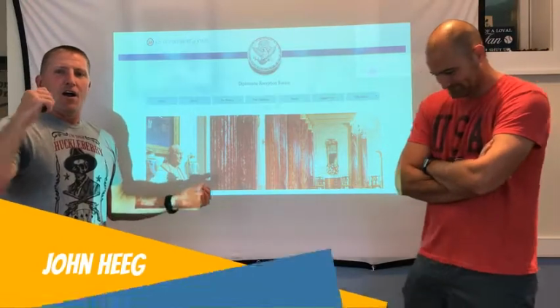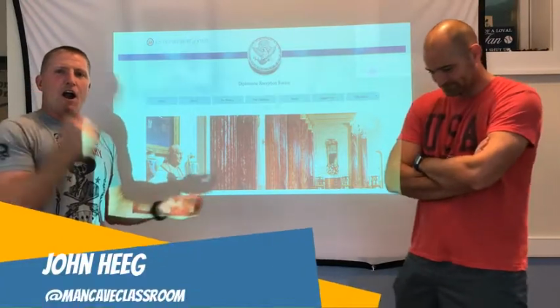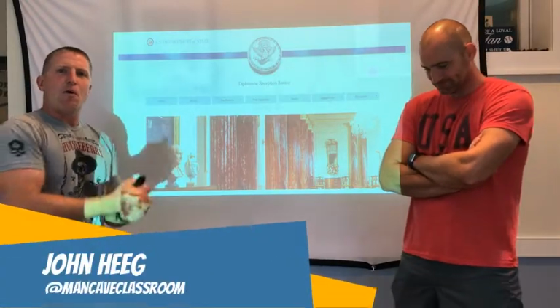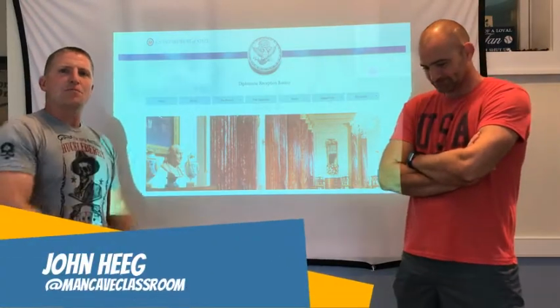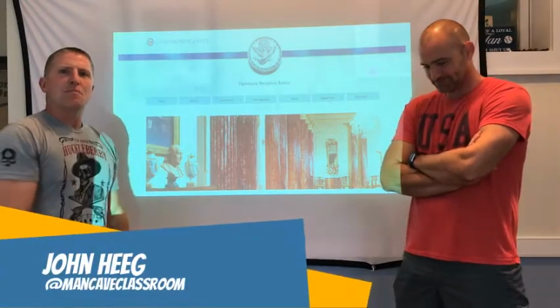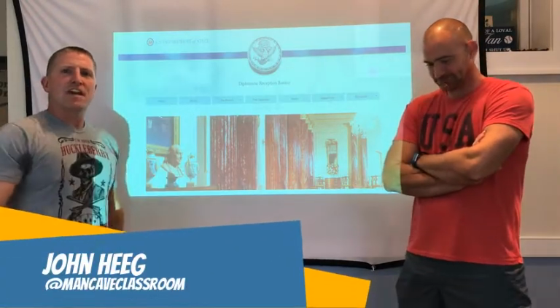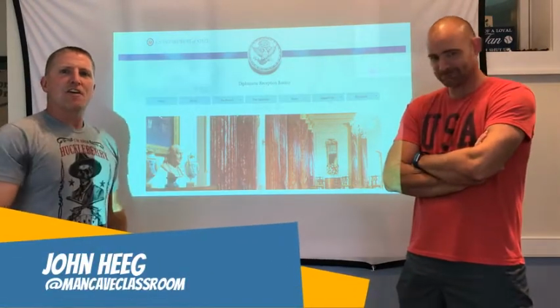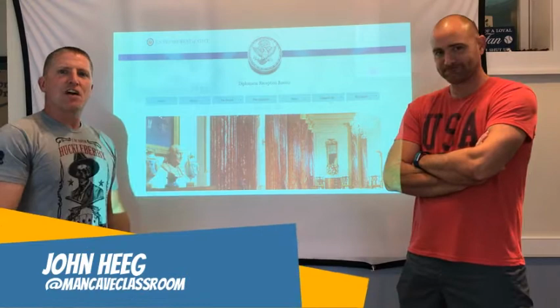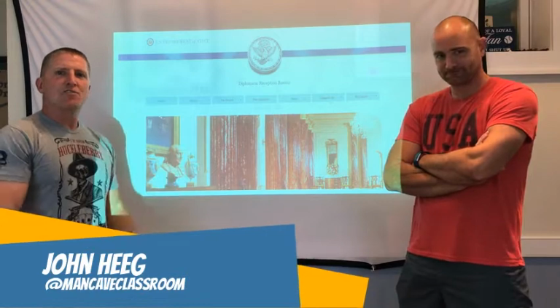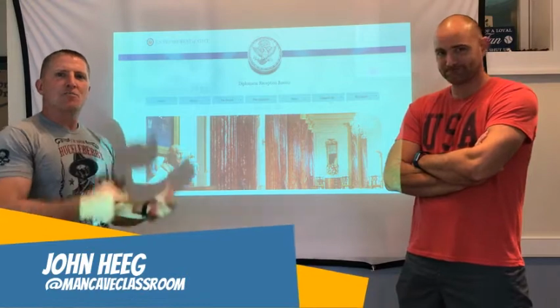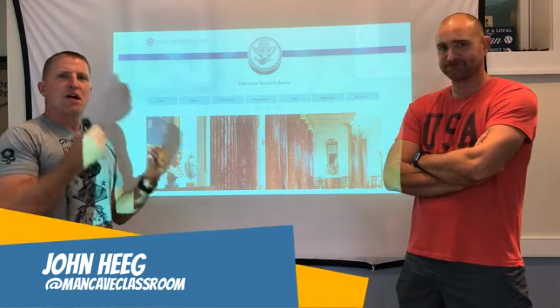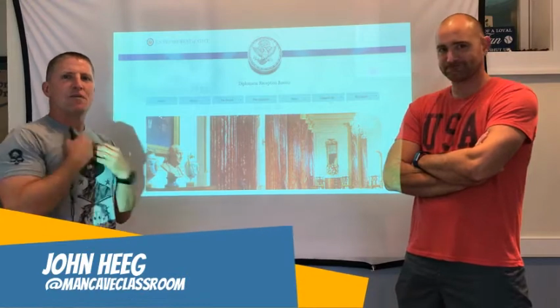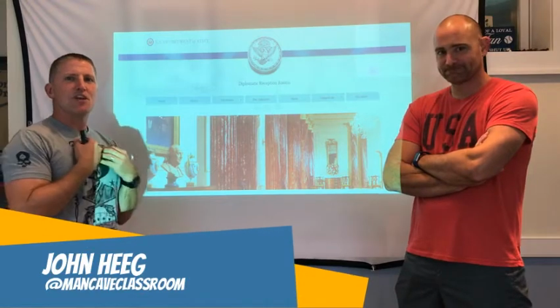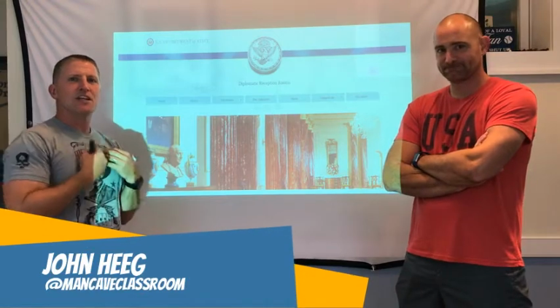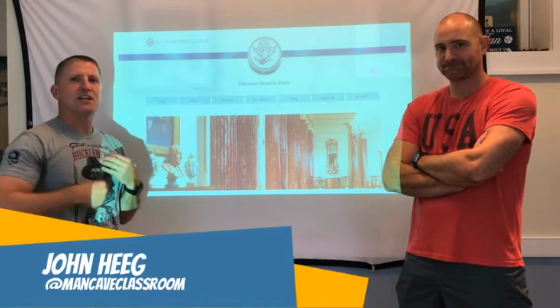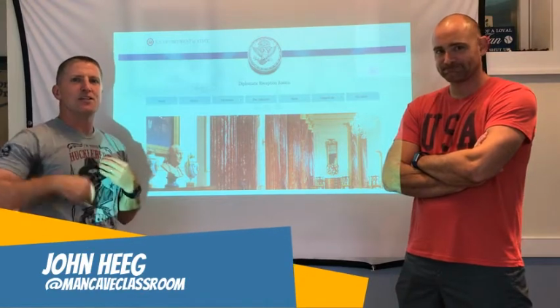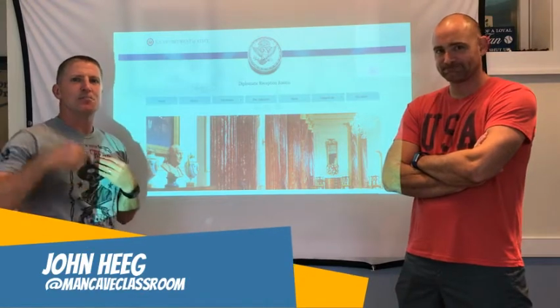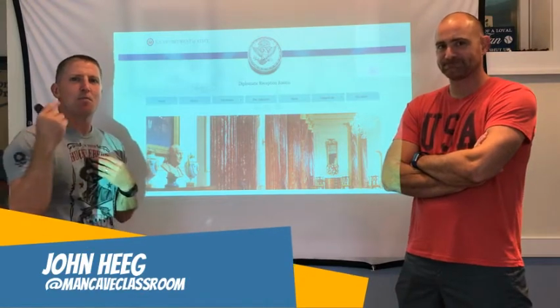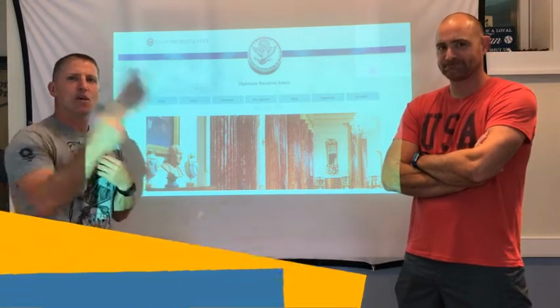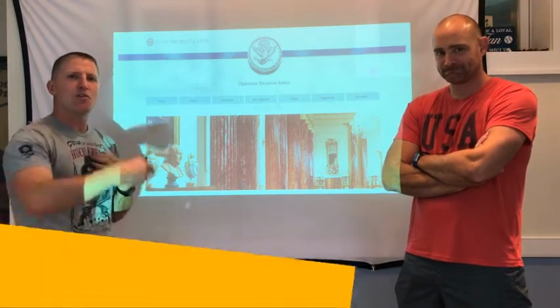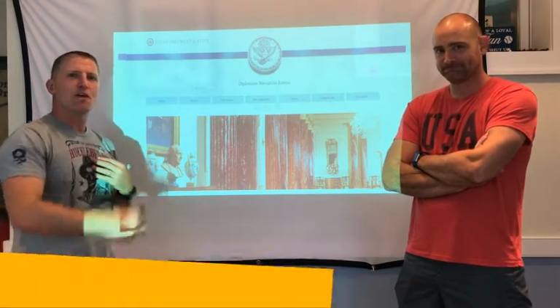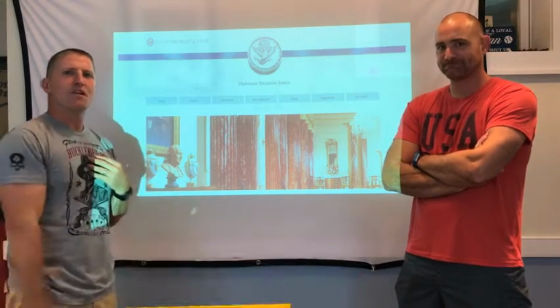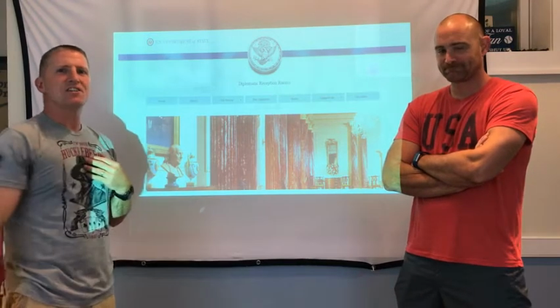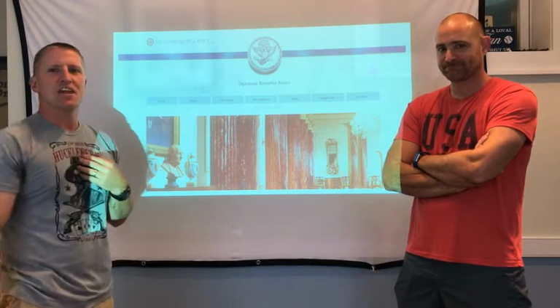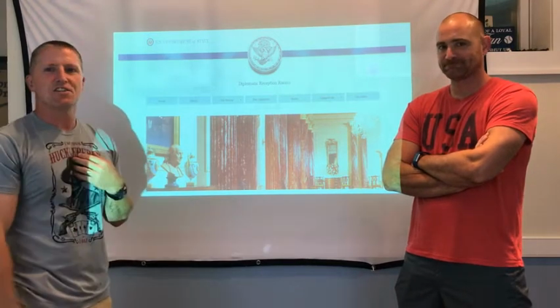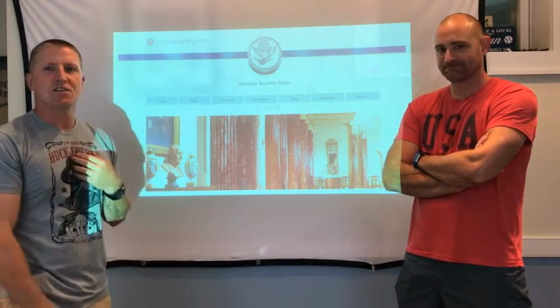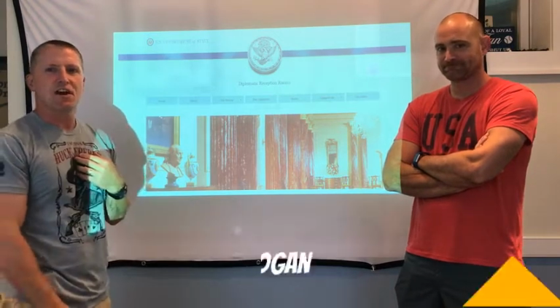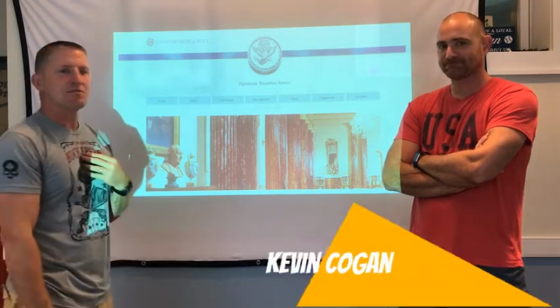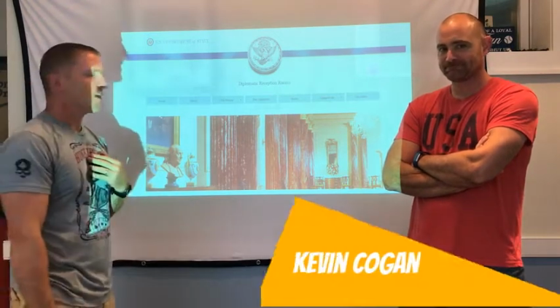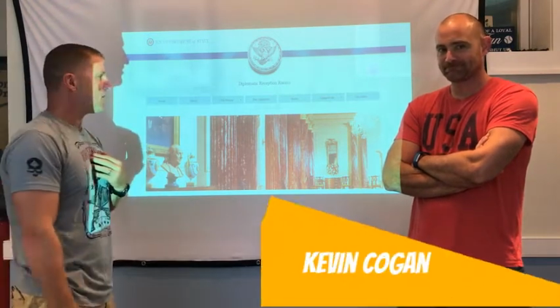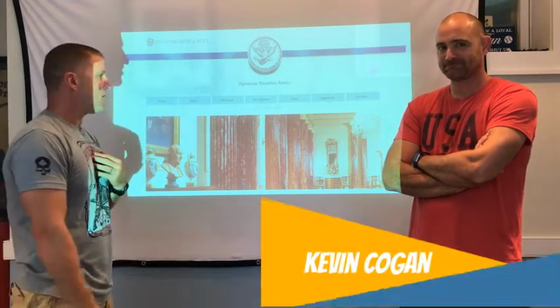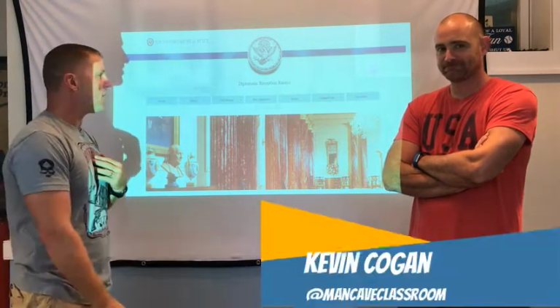Welcome to the Man Cave Classroom. I'm John Heeg. This is my partner in crime and education, Kevin Kogan.